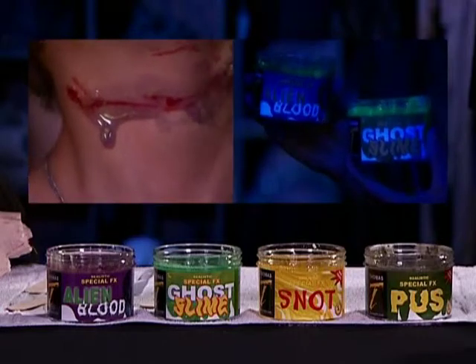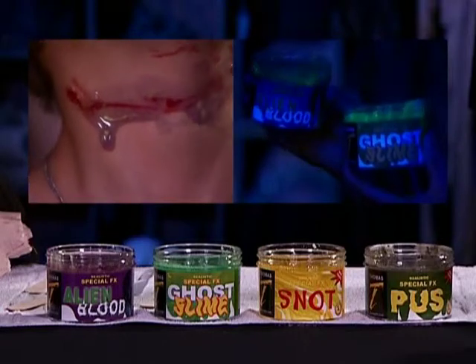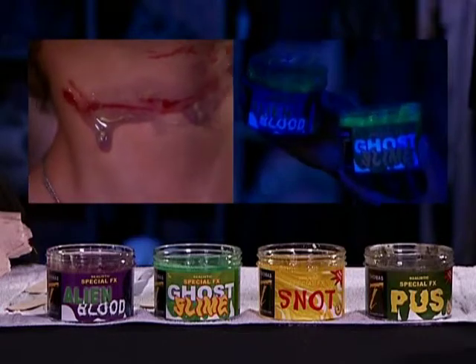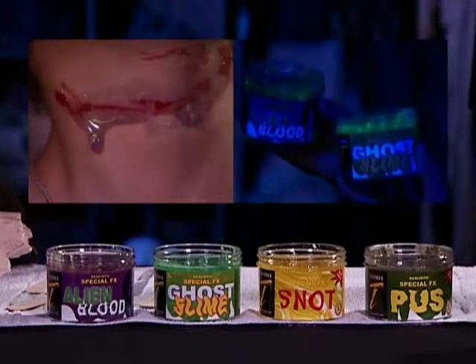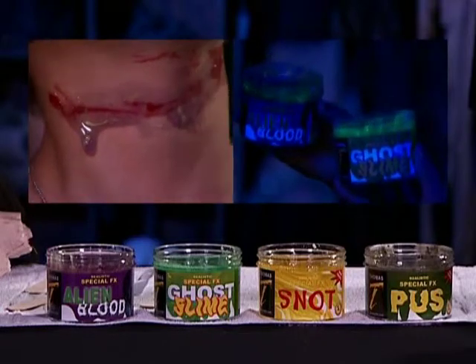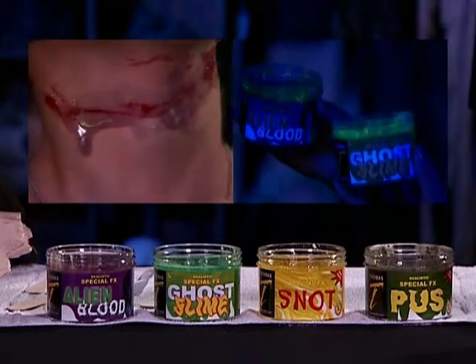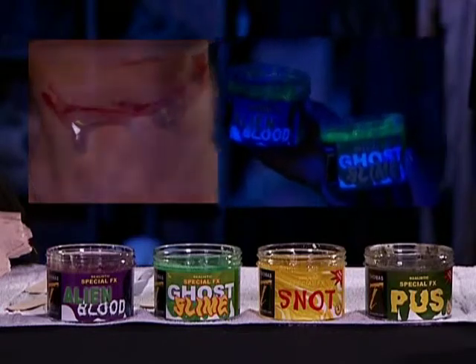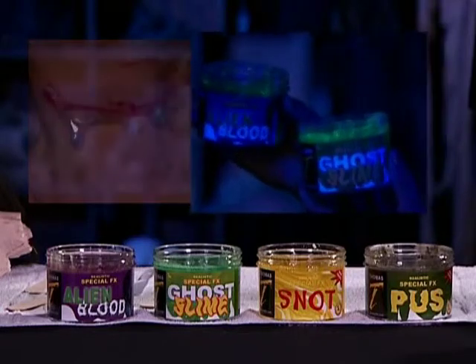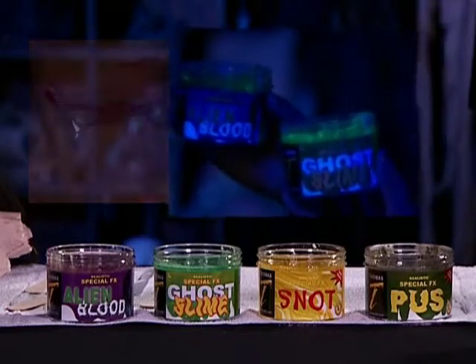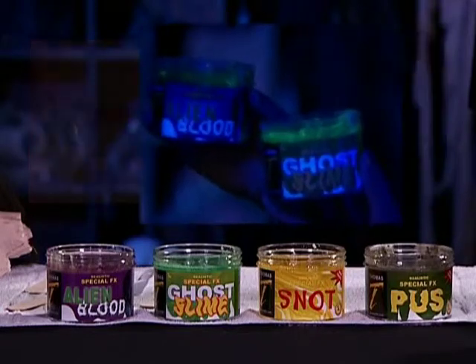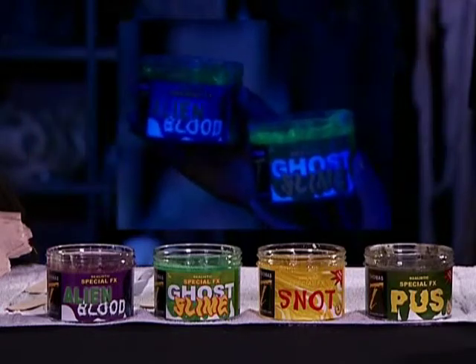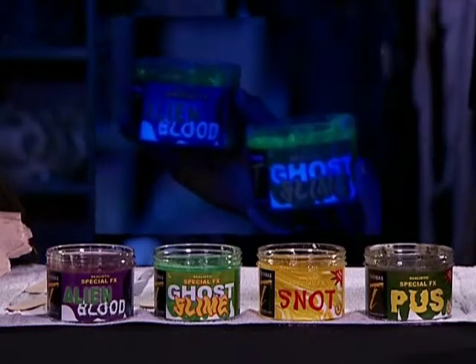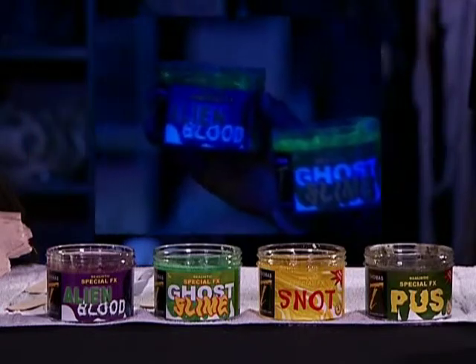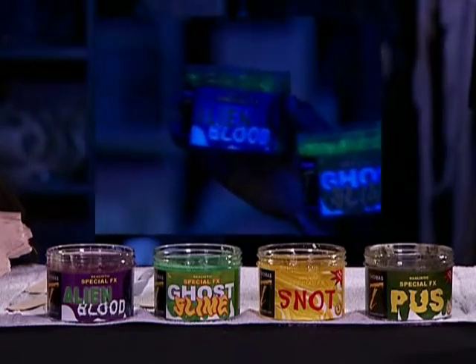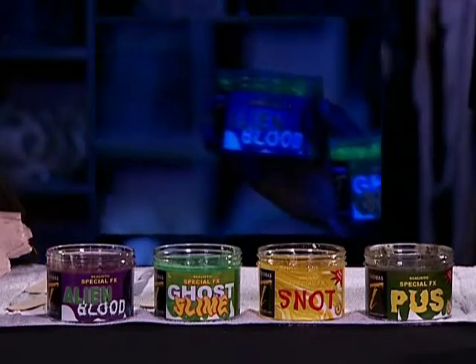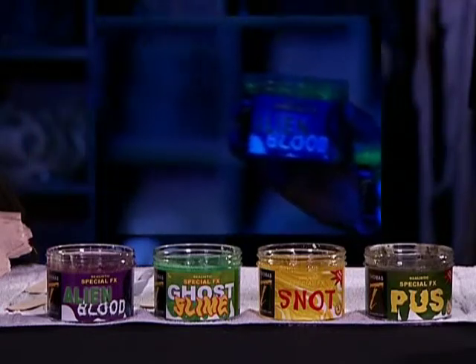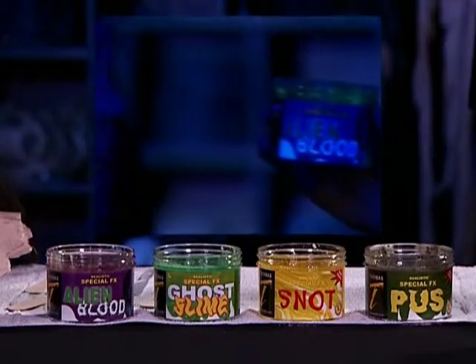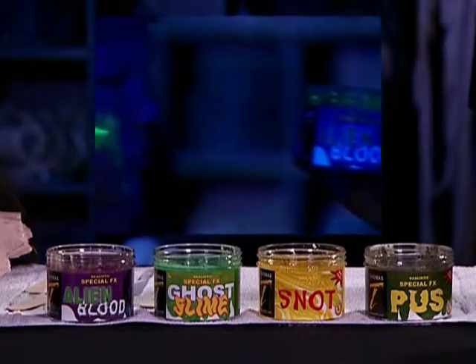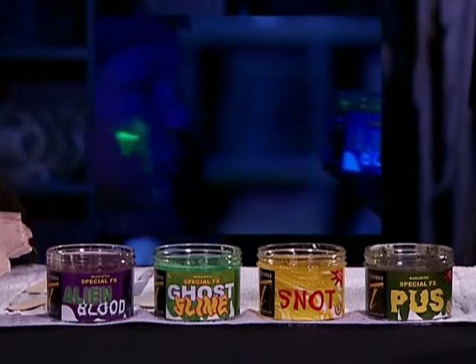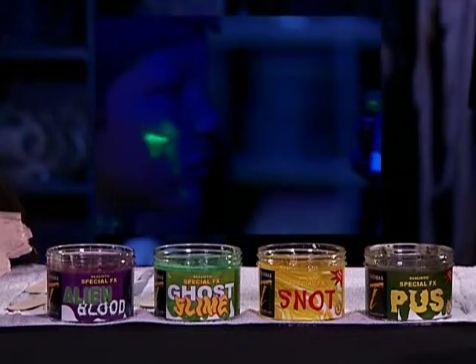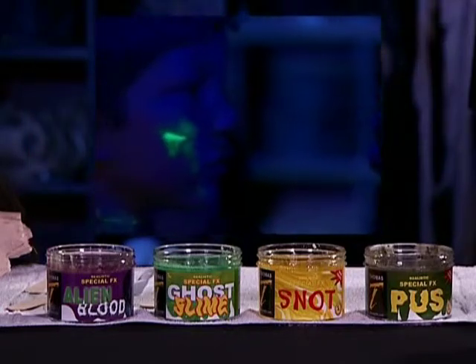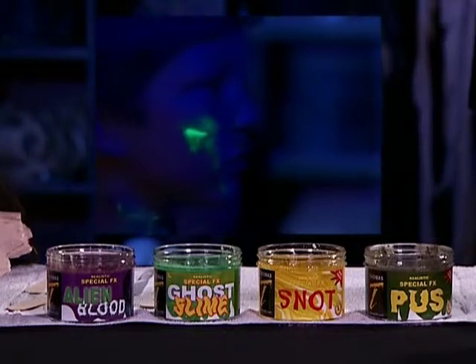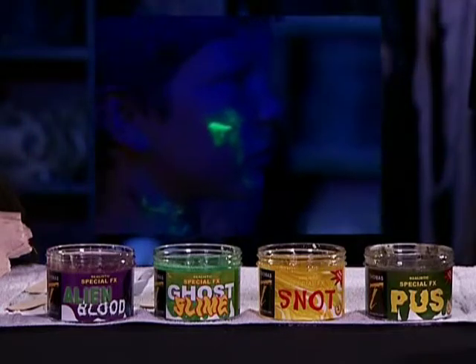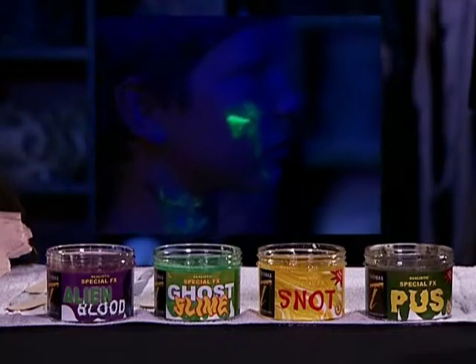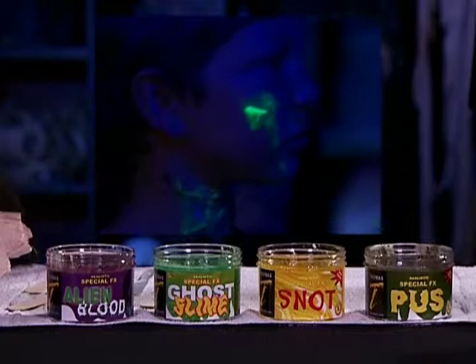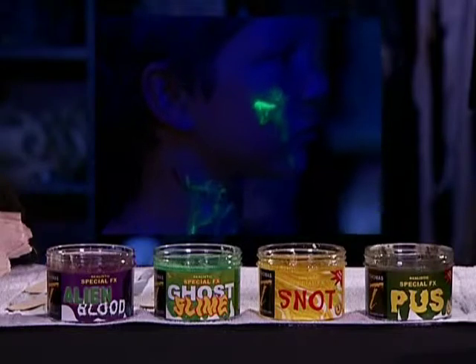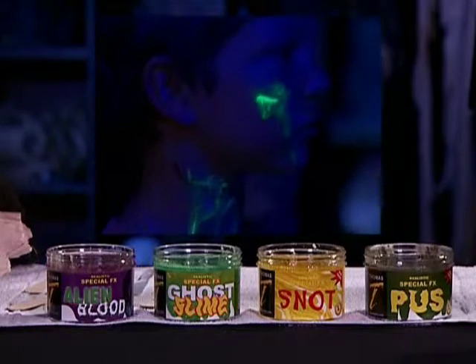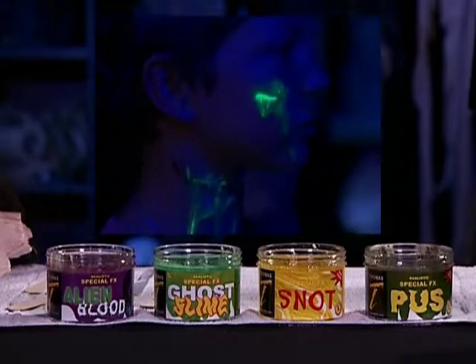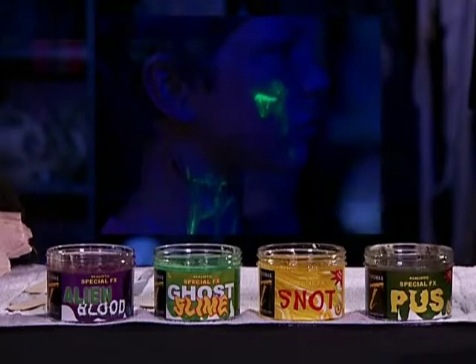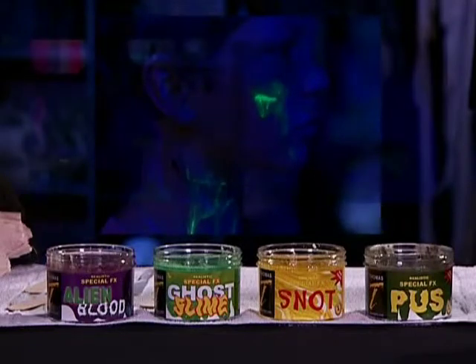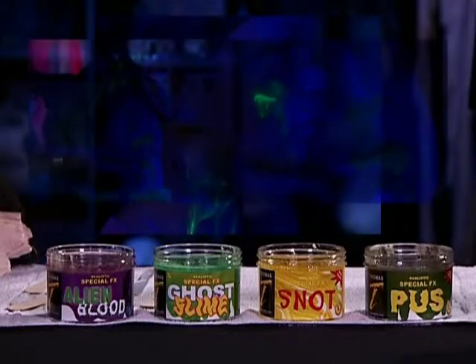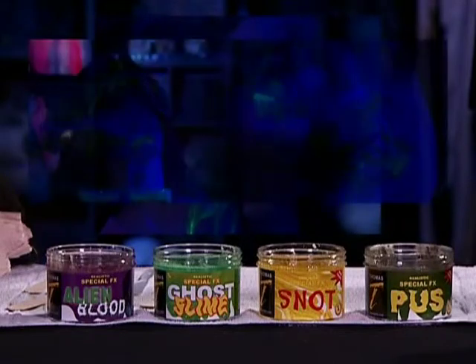Alien blood also glows in the dark and is activated by sunlight. Black light will really show it off.